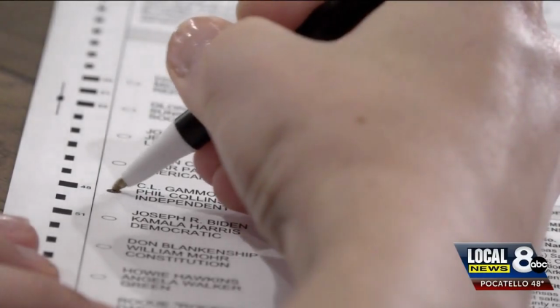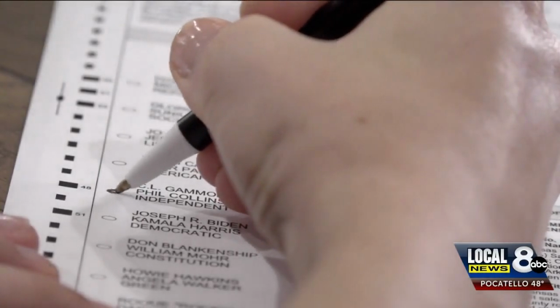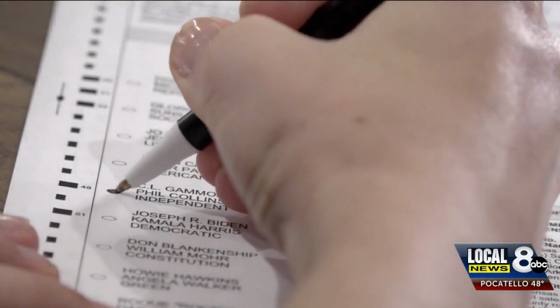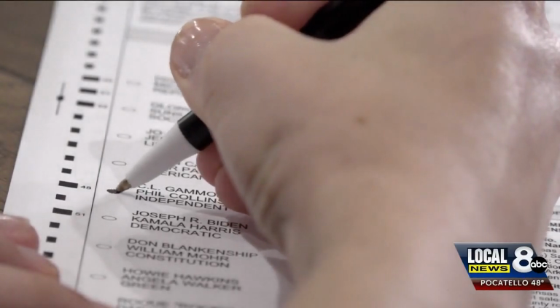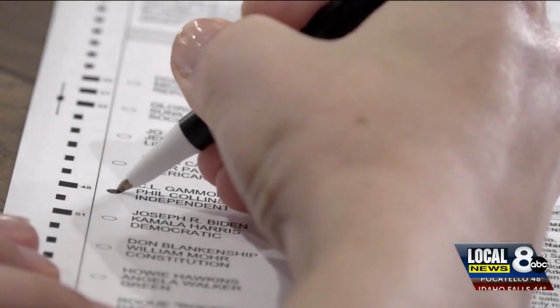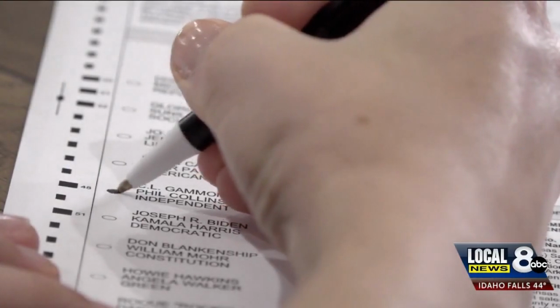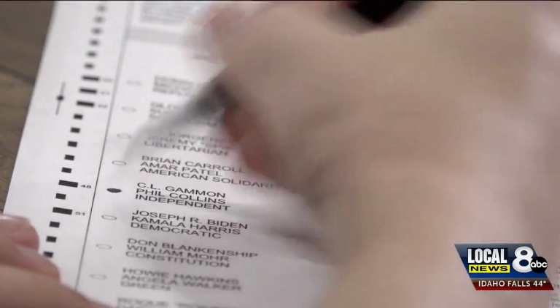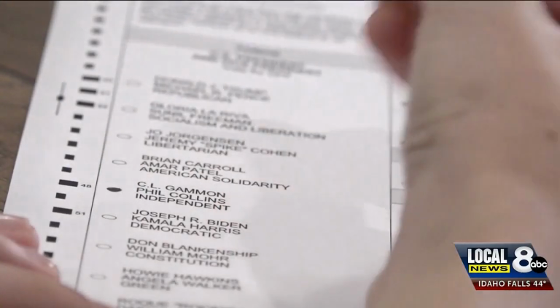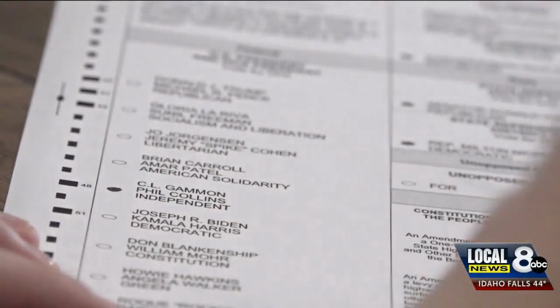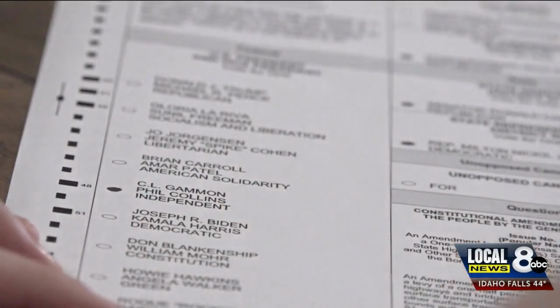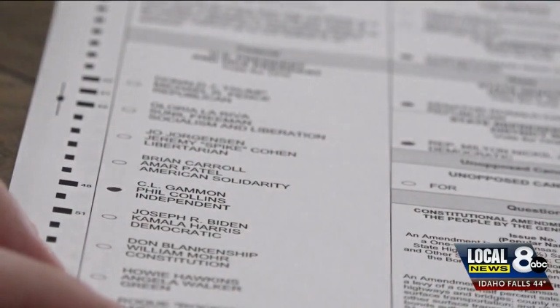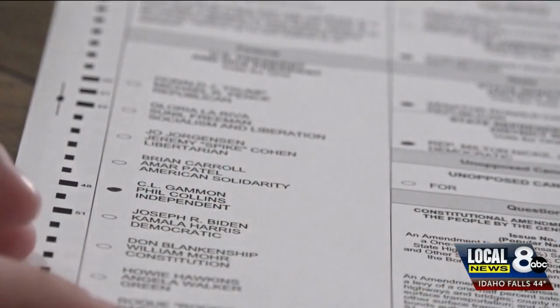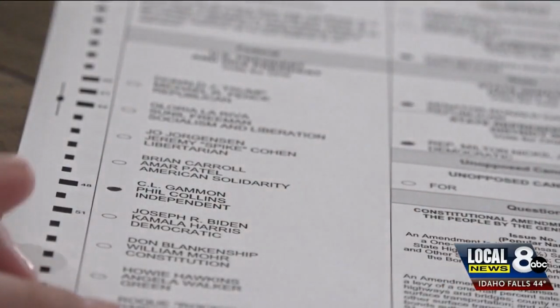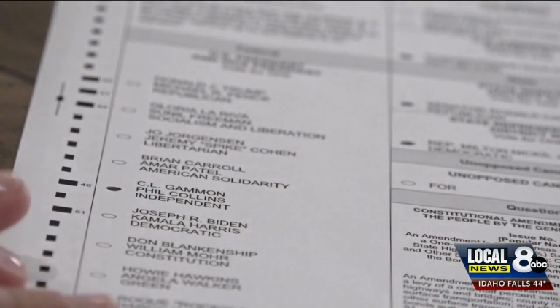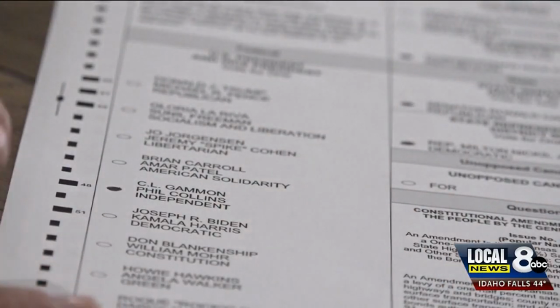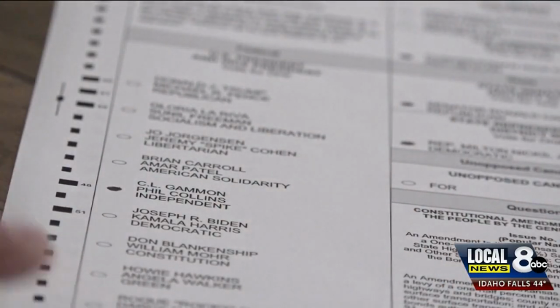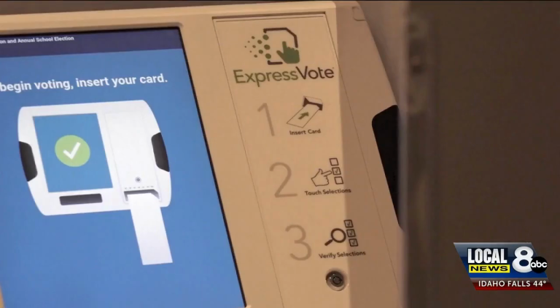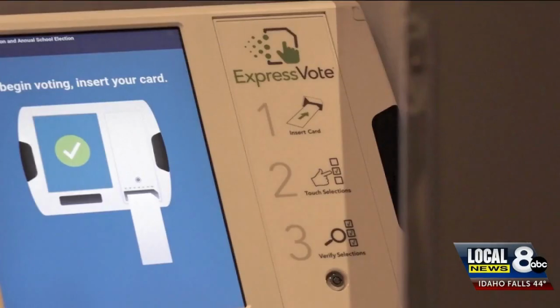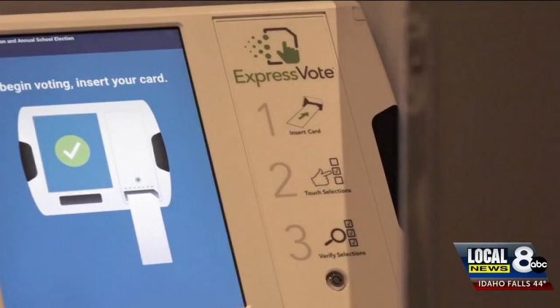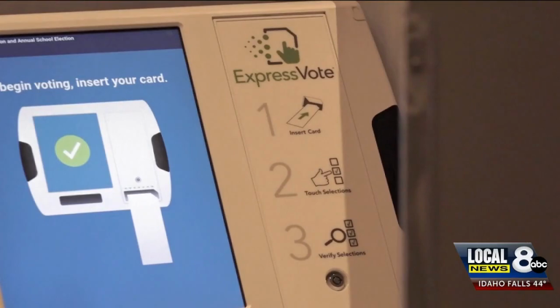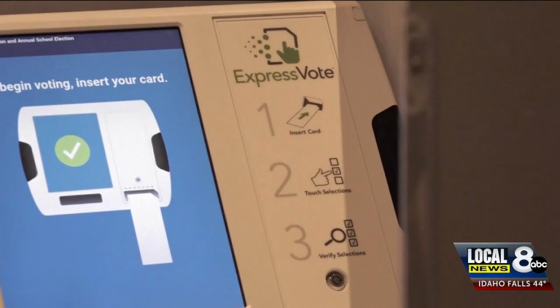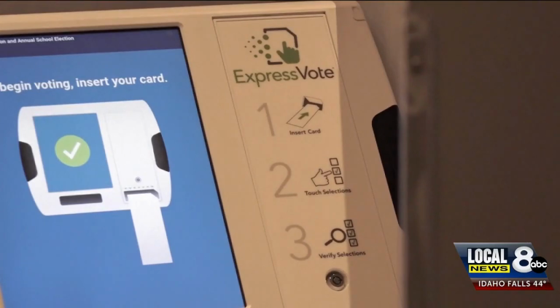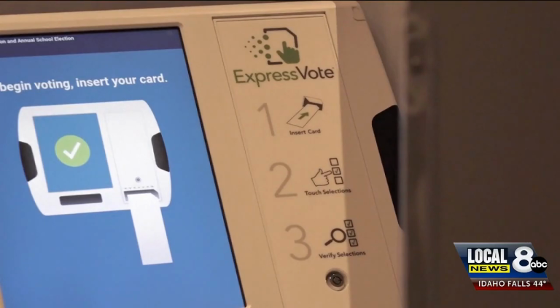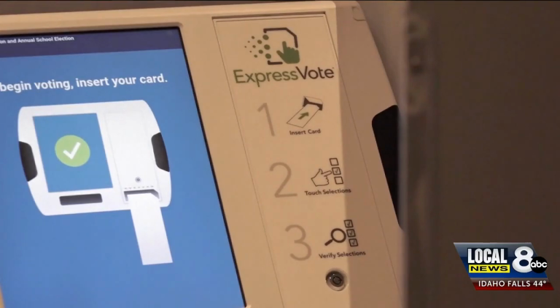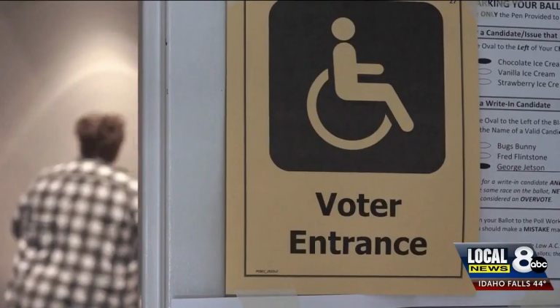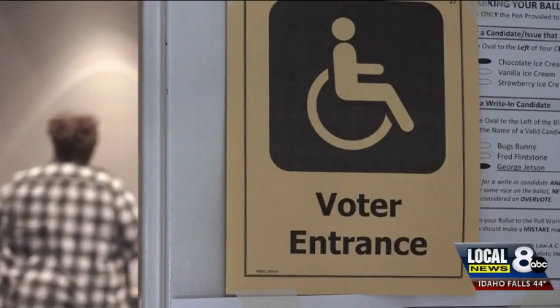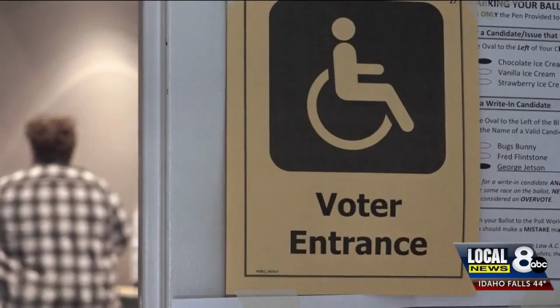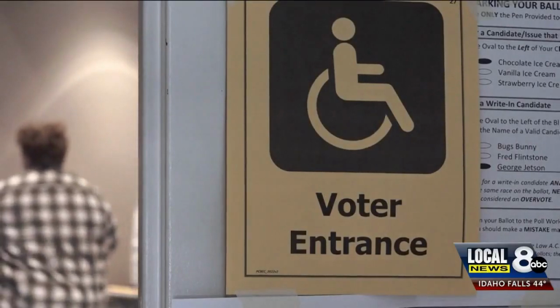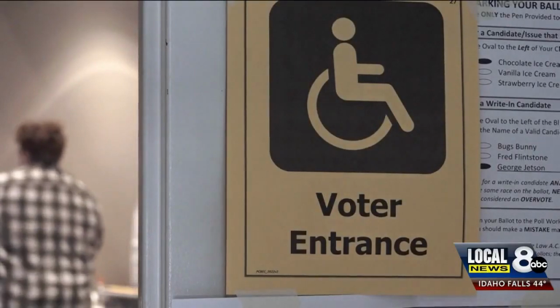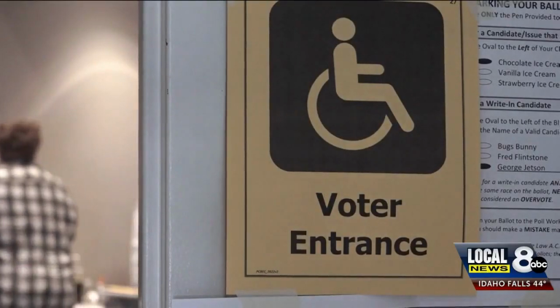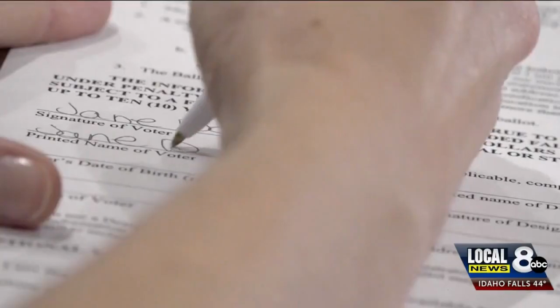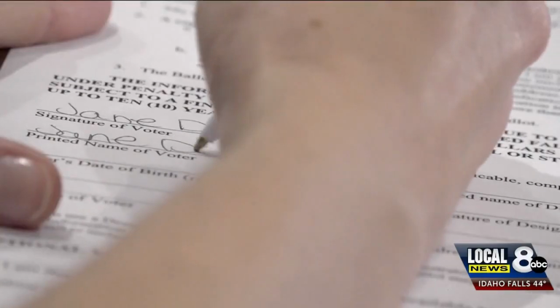Now, to obtain a free ID, you will need an expired ID or student ID and proof of residence, such as a utility bill.